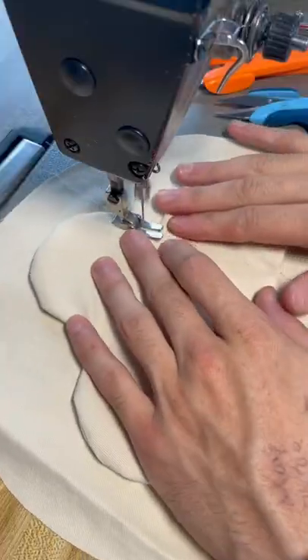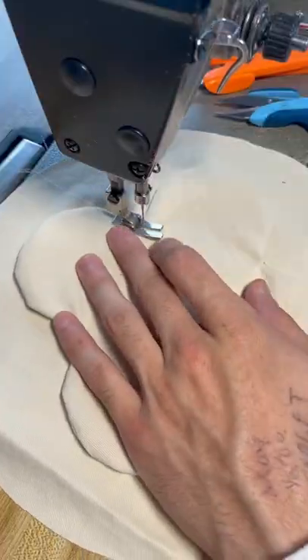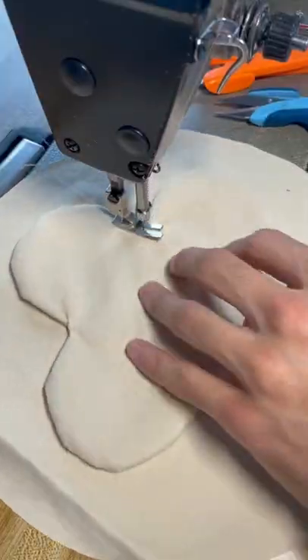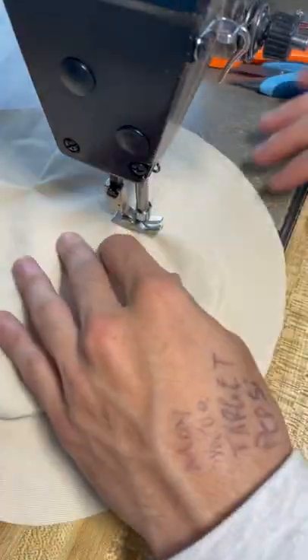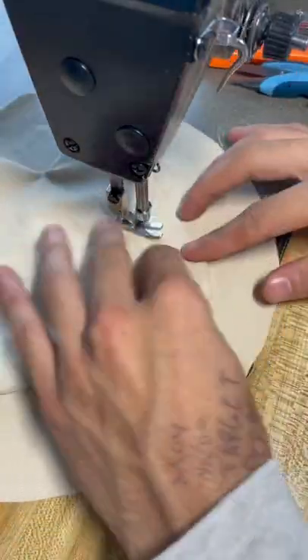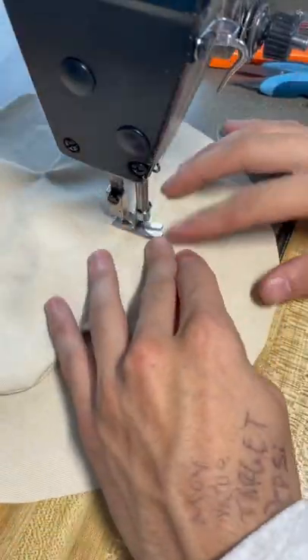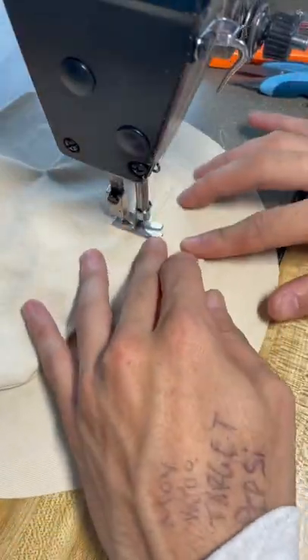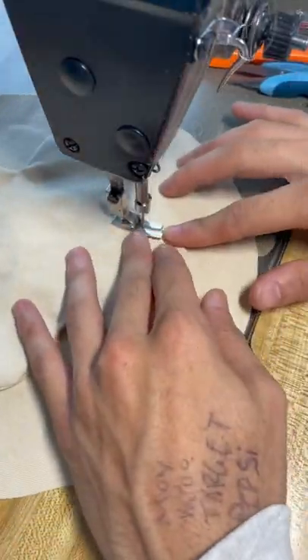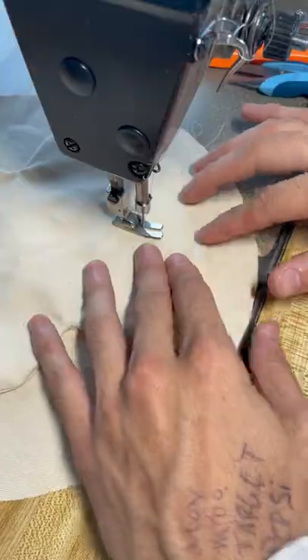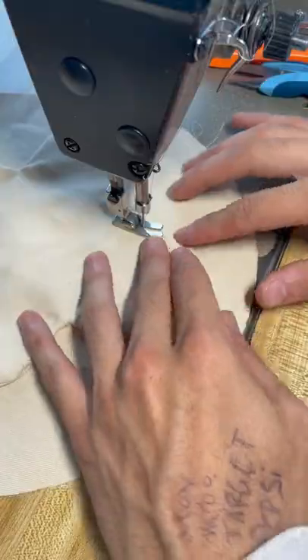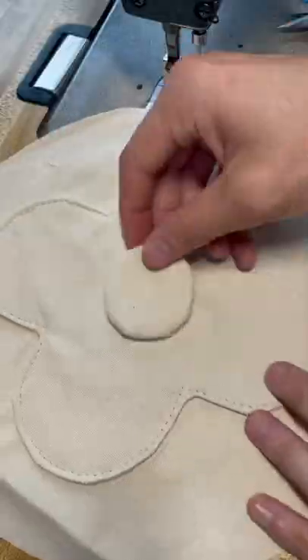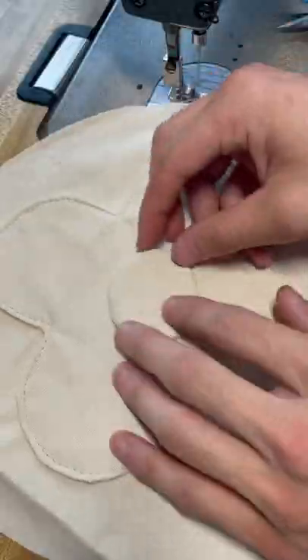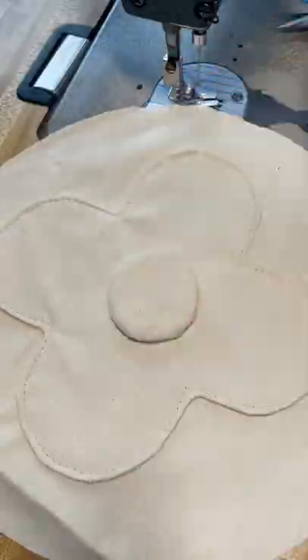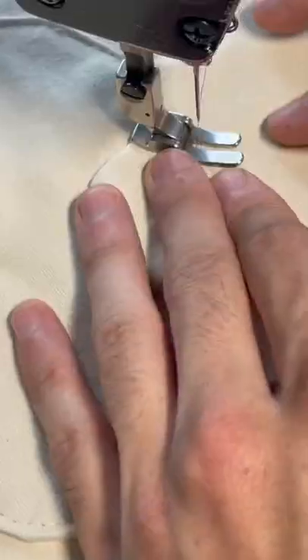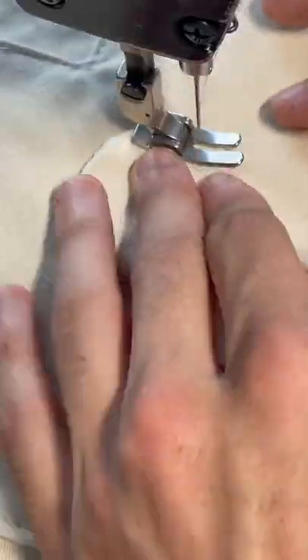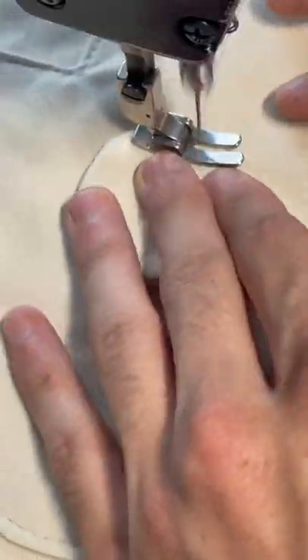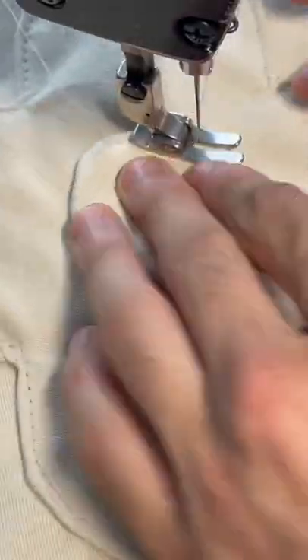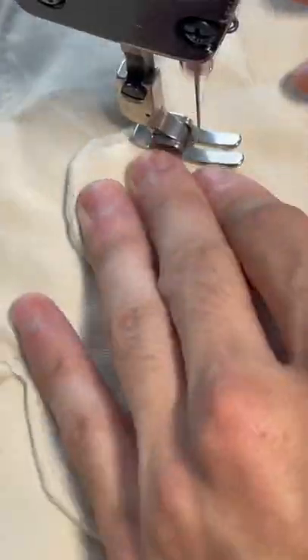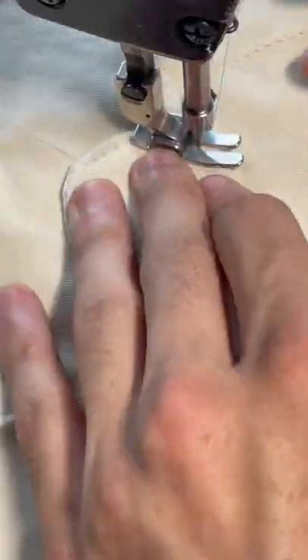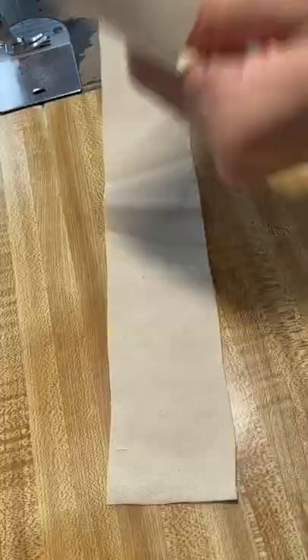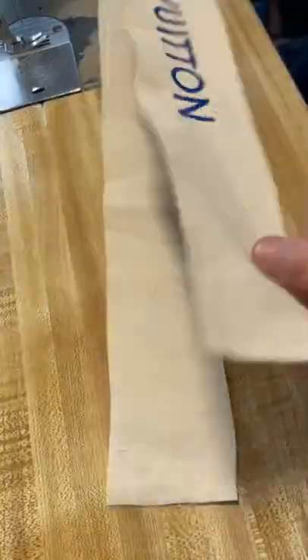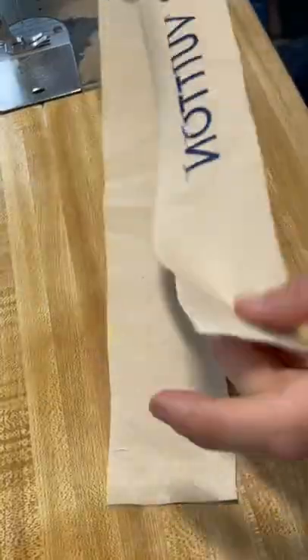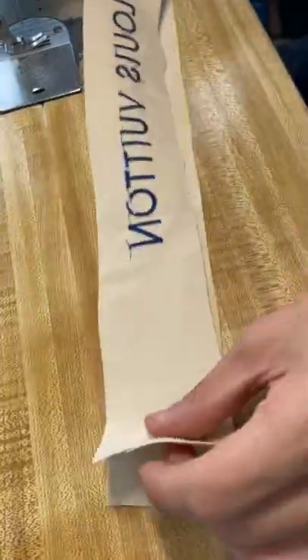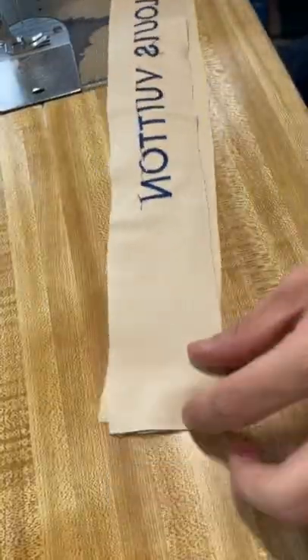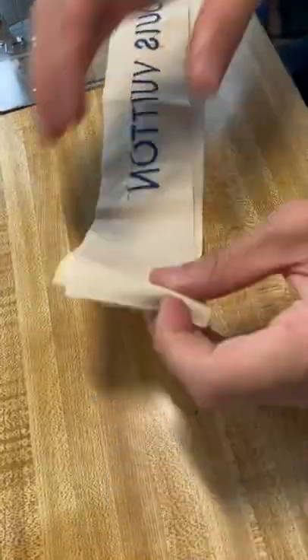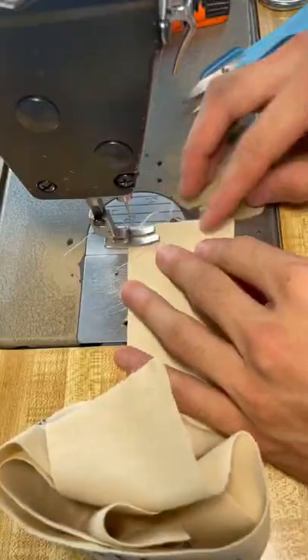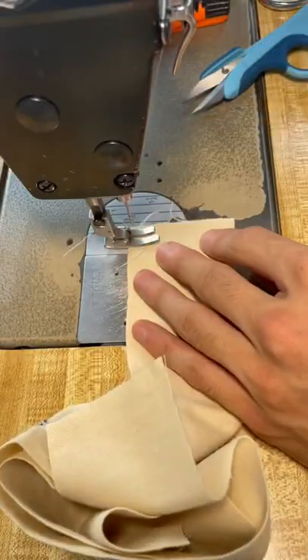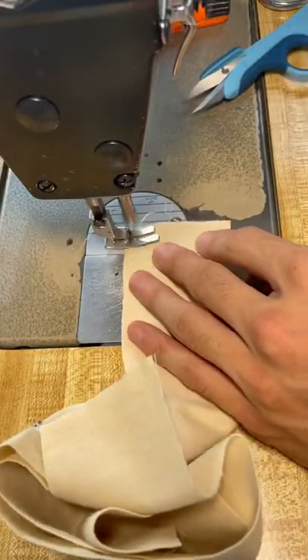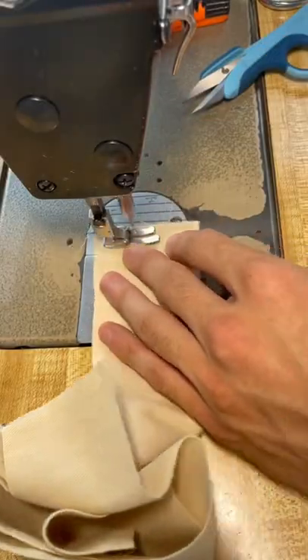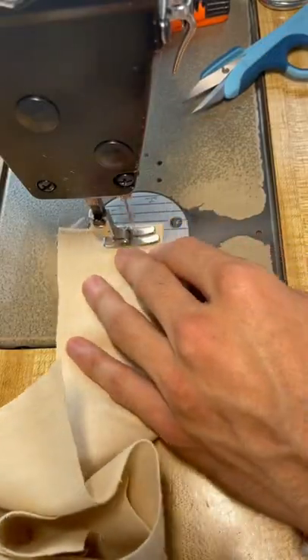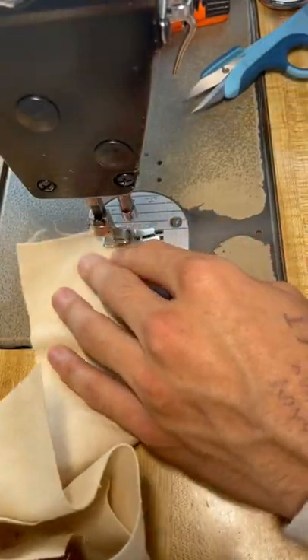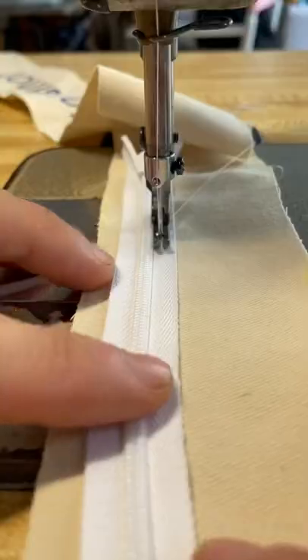Time to sew everything down — 1/8 top stitch on everything just so that's all clean. Clean finish because we flipped everything through.